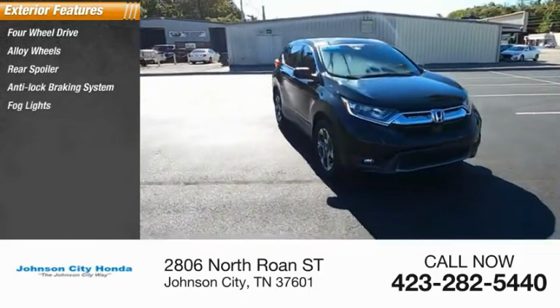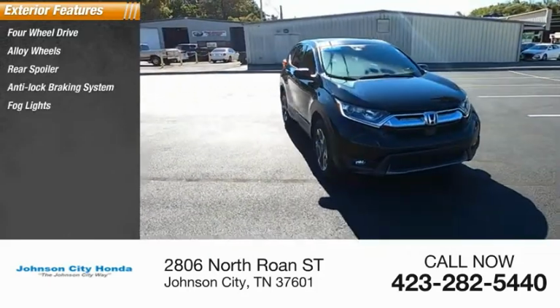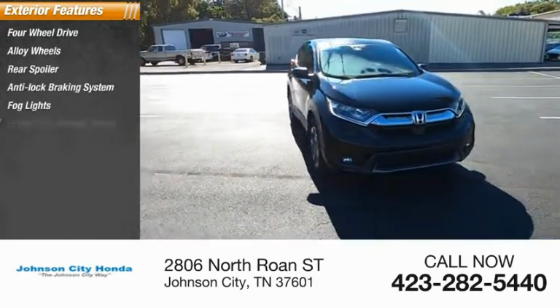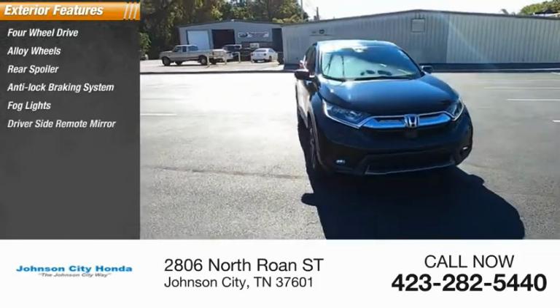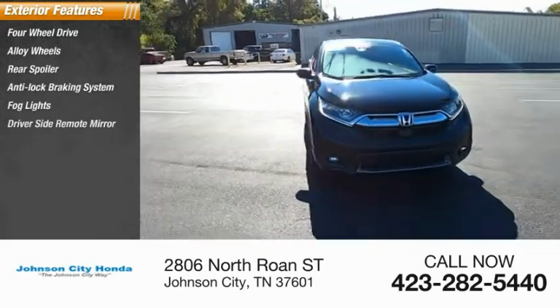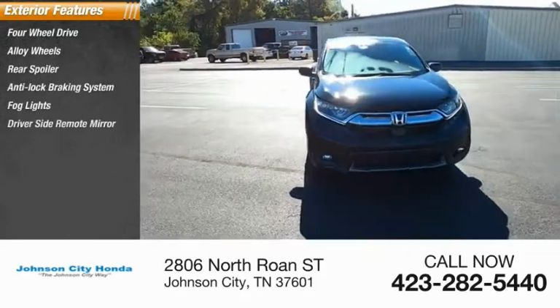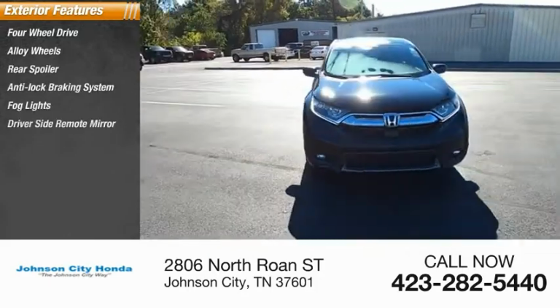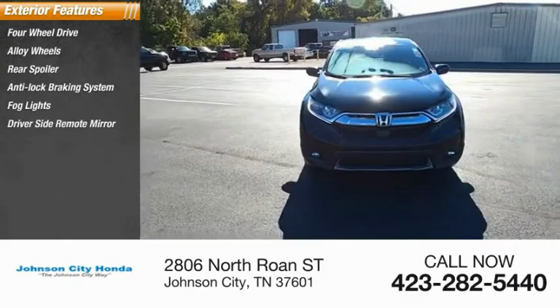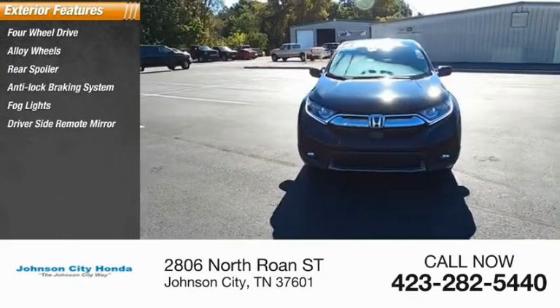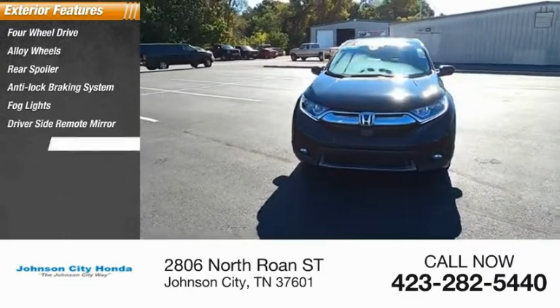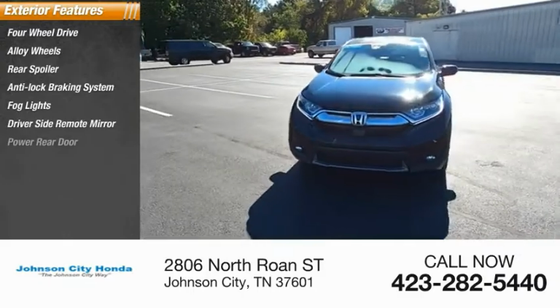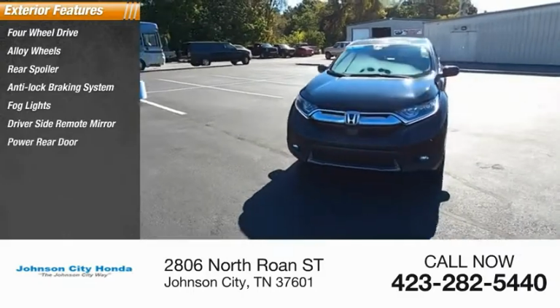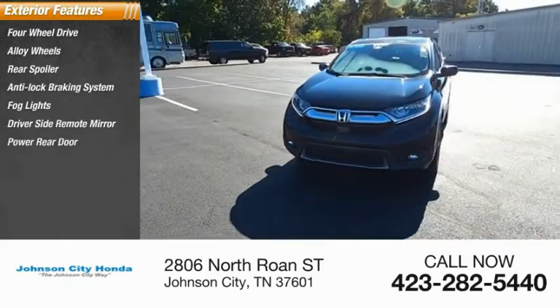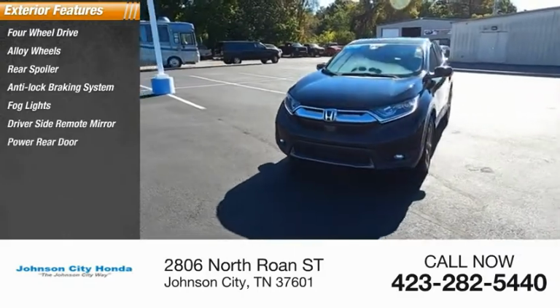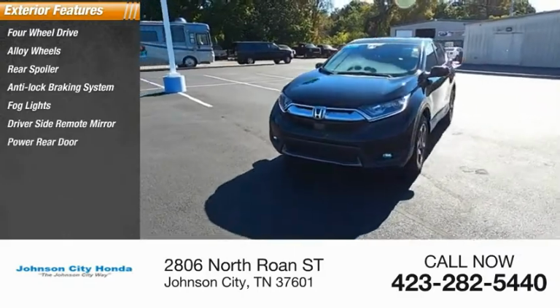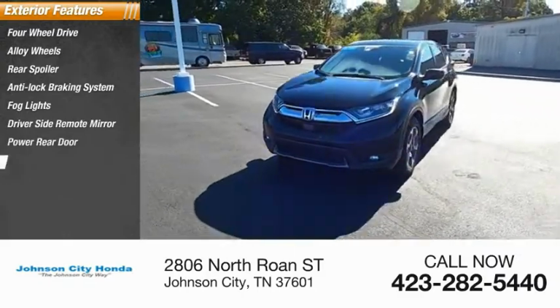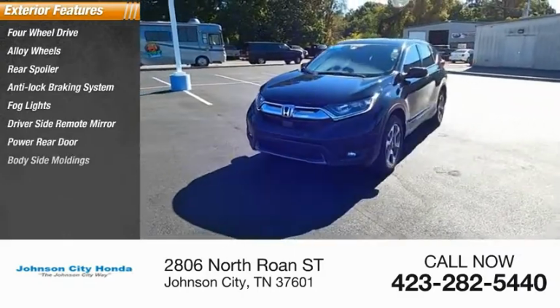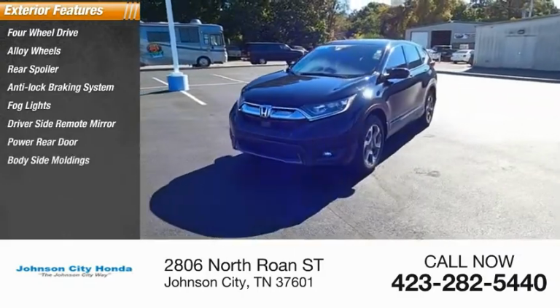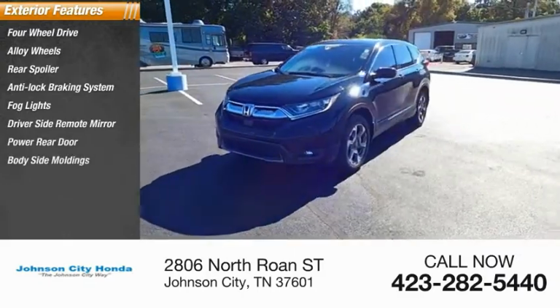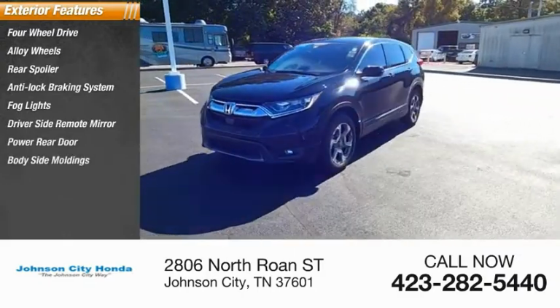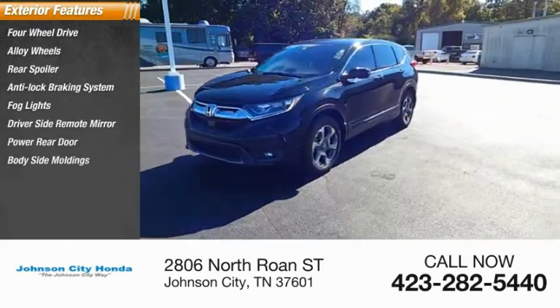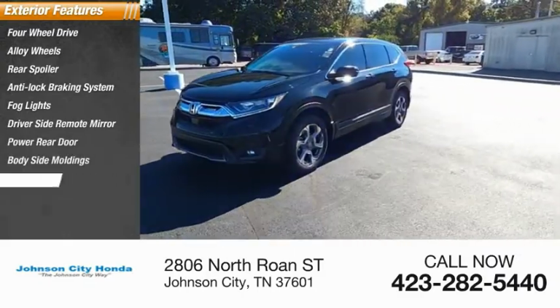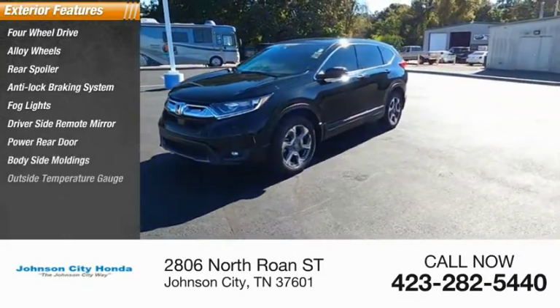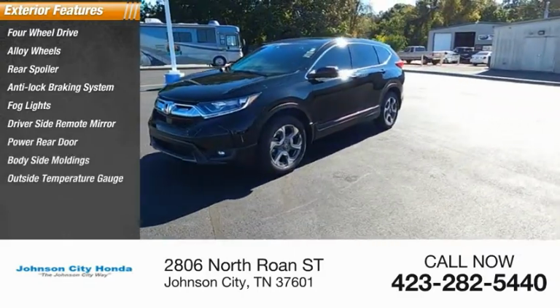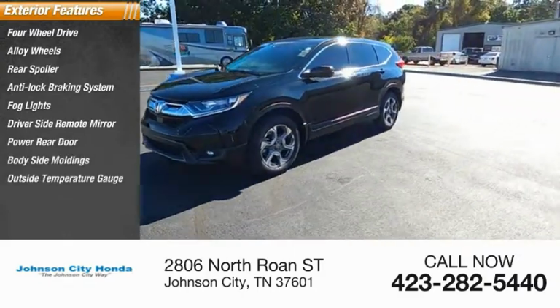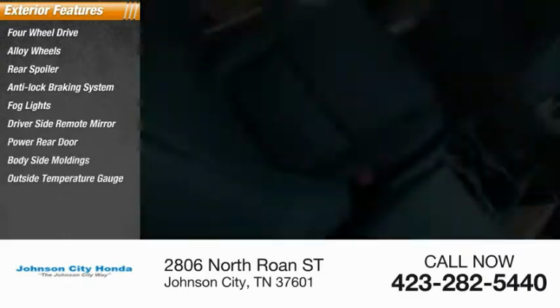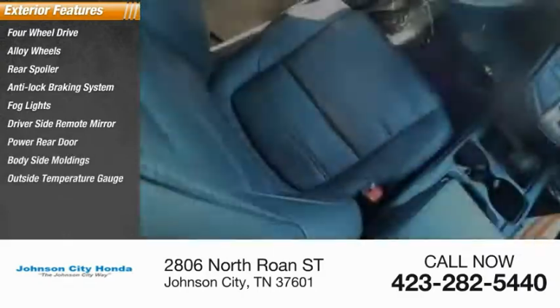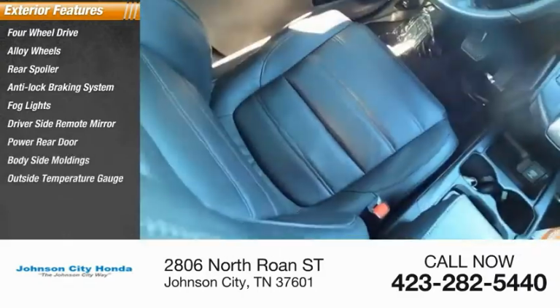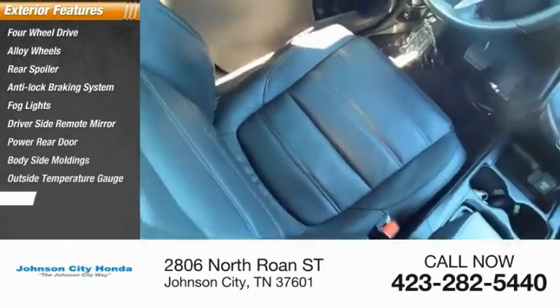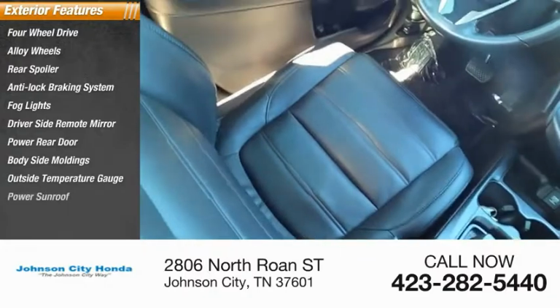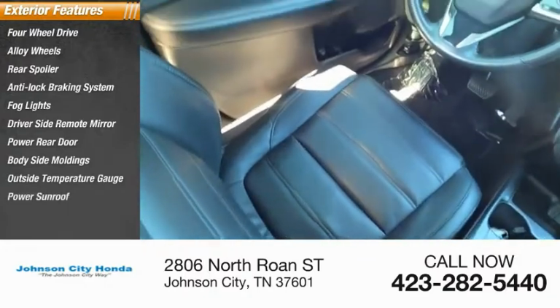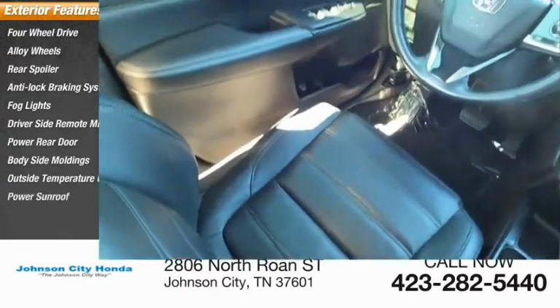Driver side remote mirror, power rear door, body side moldings, outside temperature gauge, power sunroof.